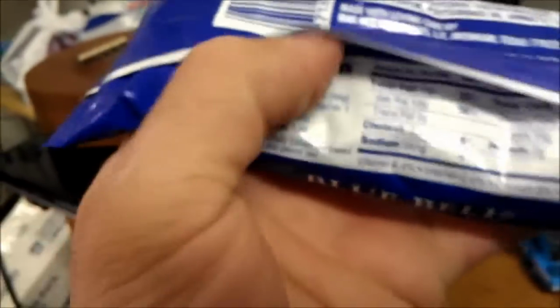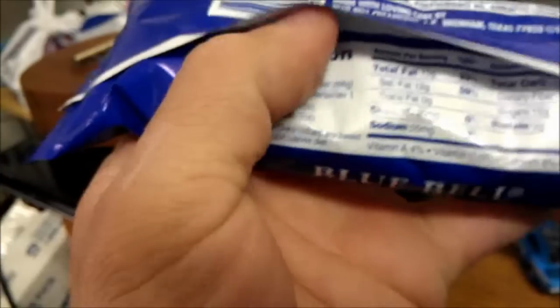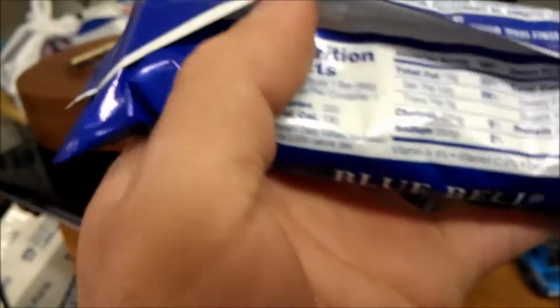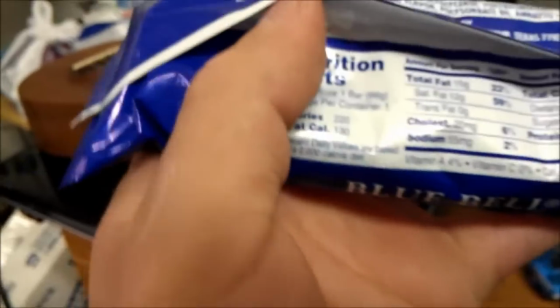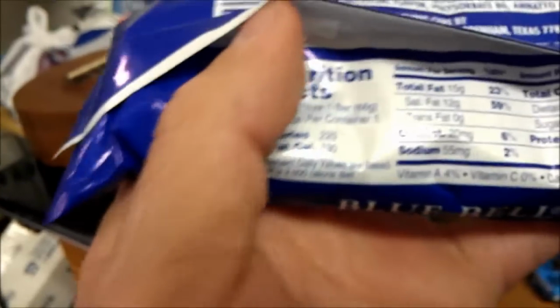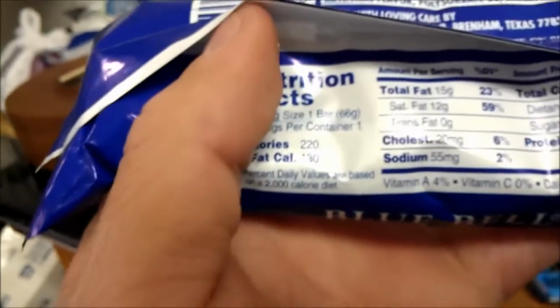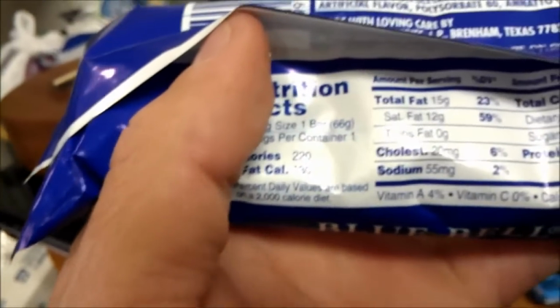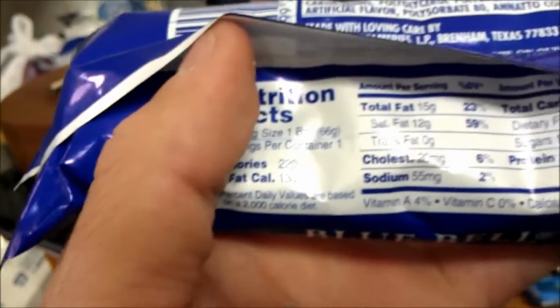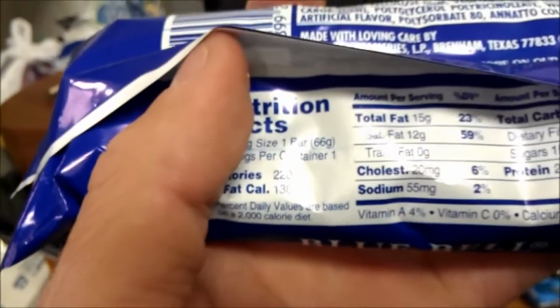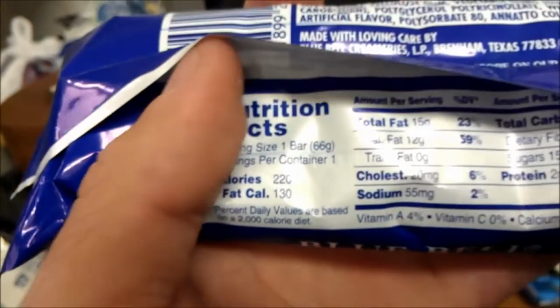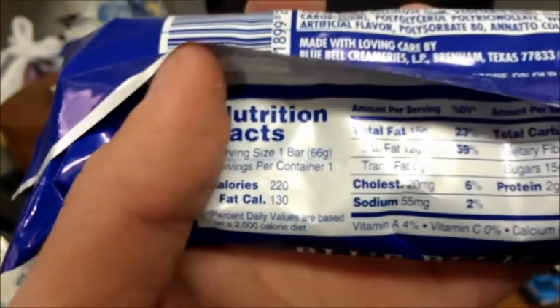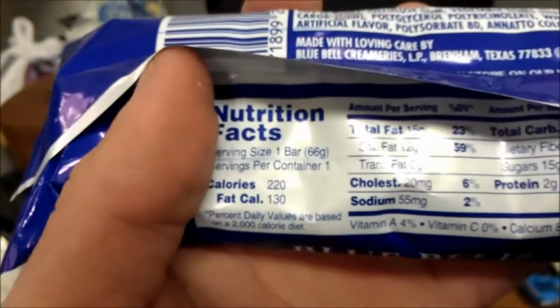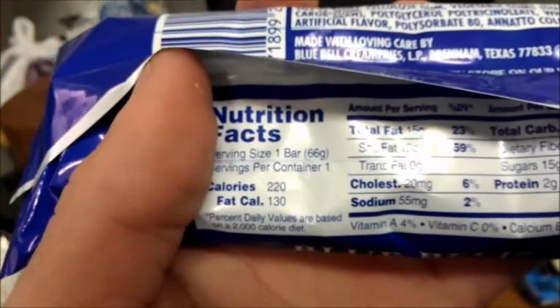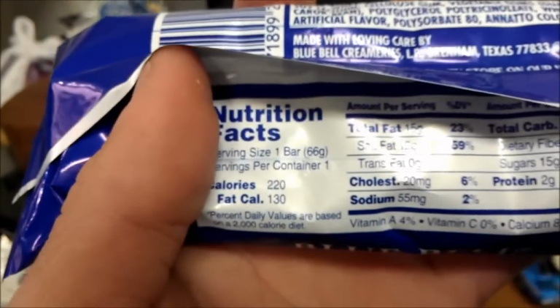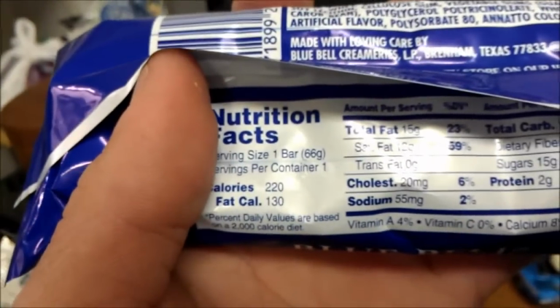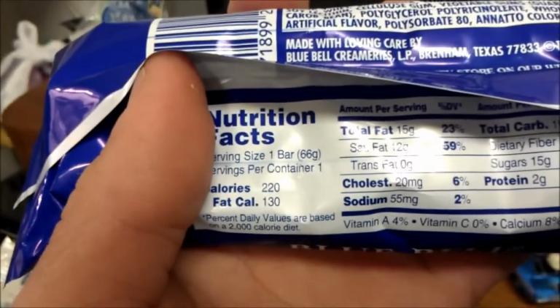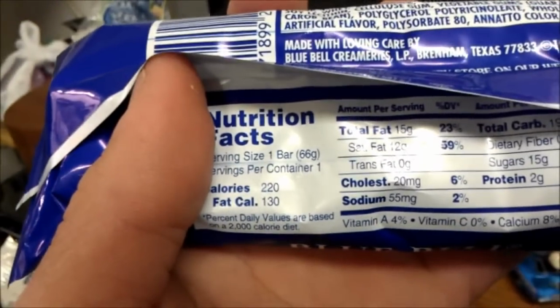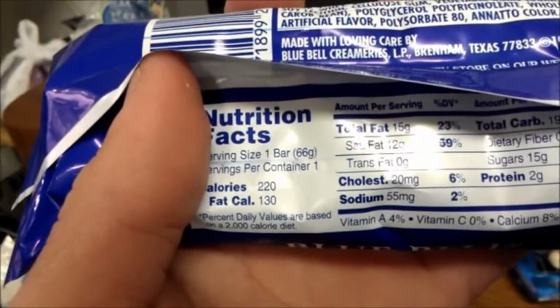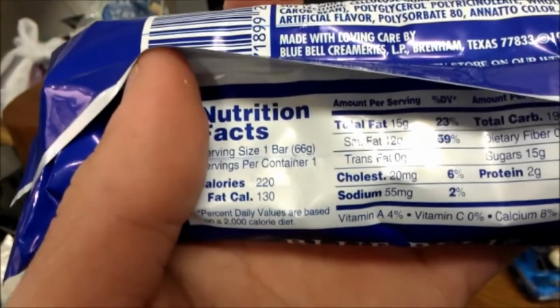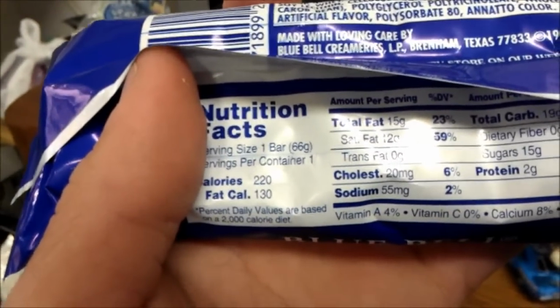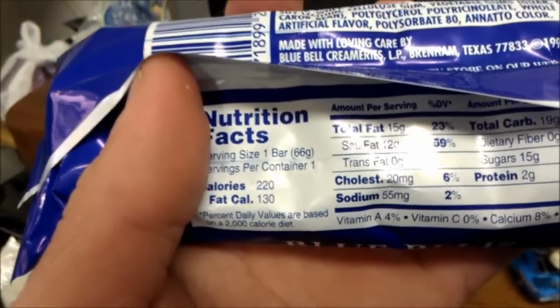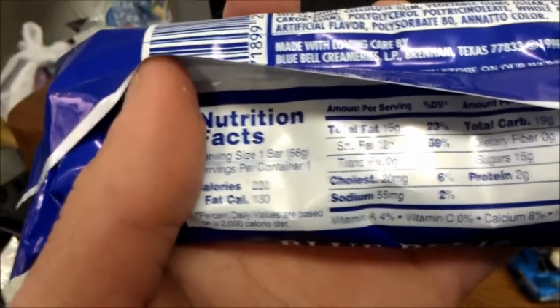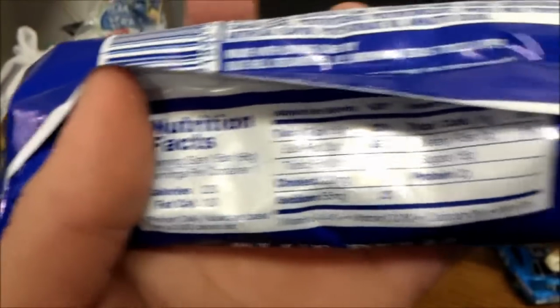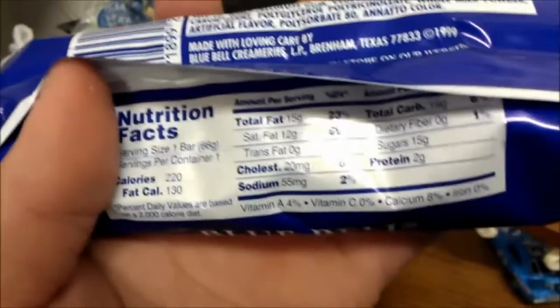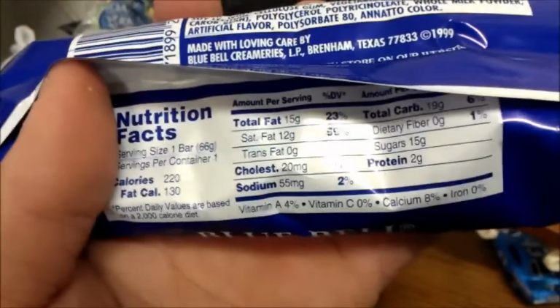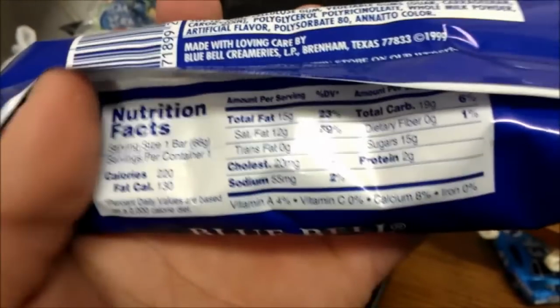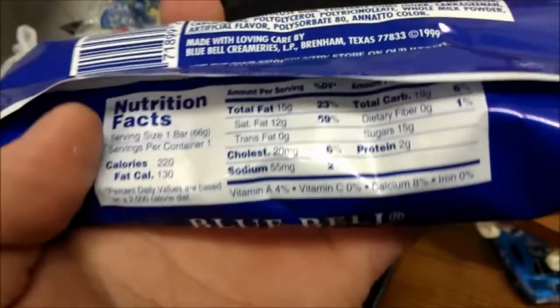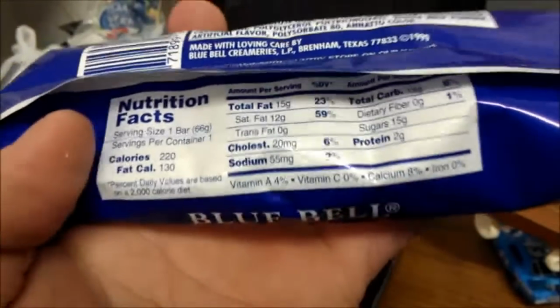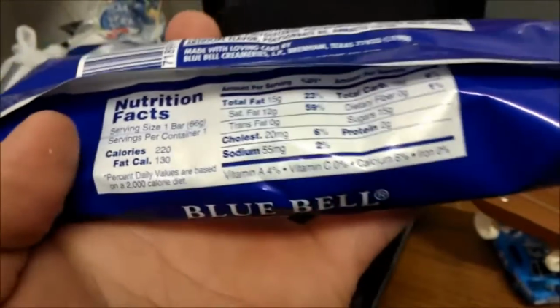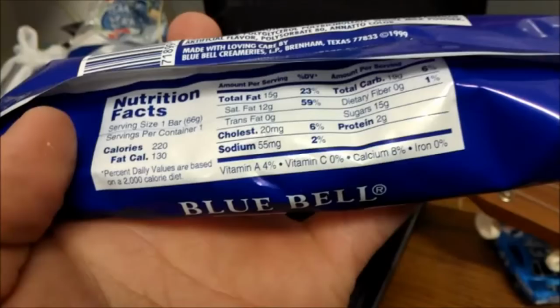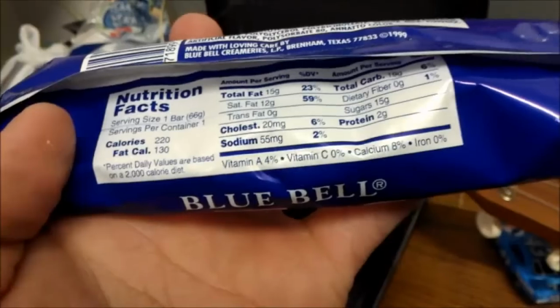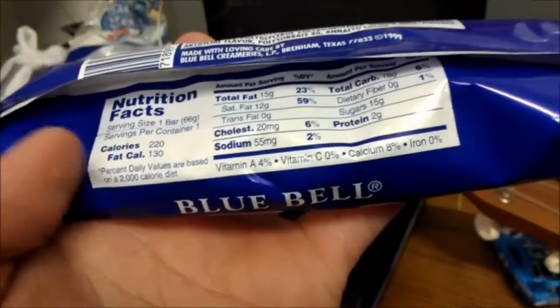Alright, total fat is 23% of your diet. Calories: 220. Sorry for the lighting, guys.